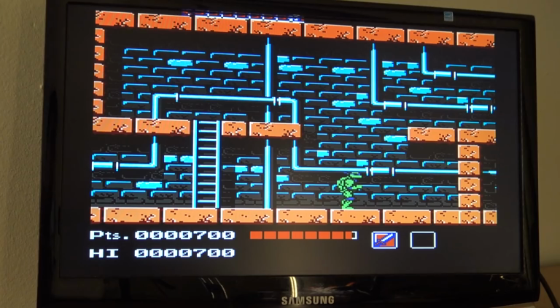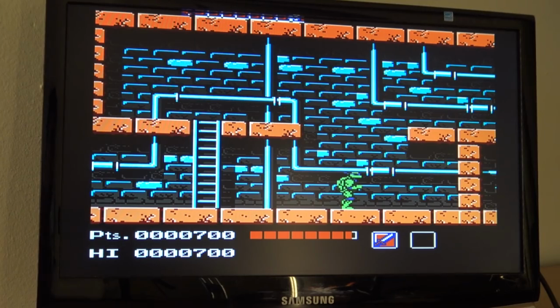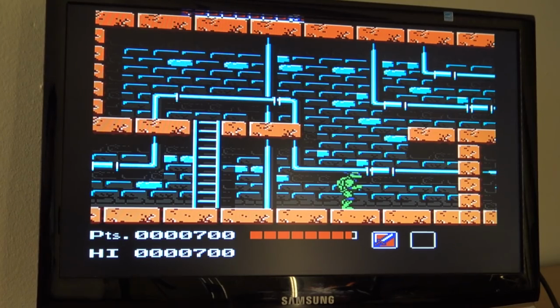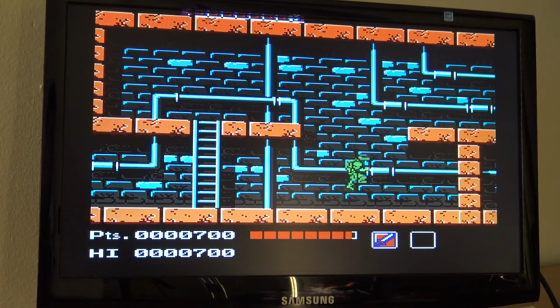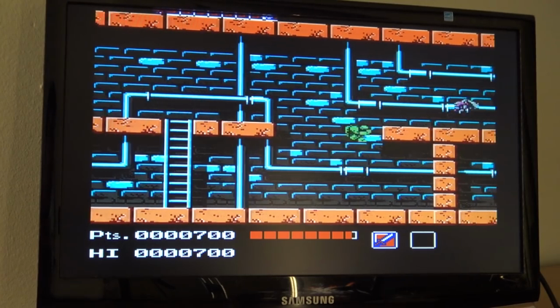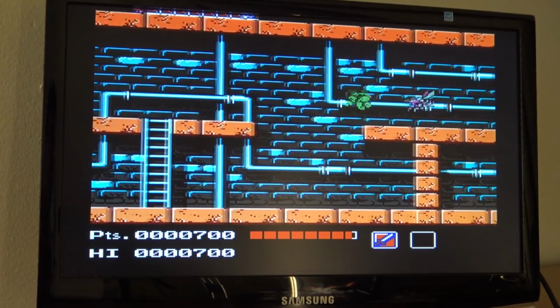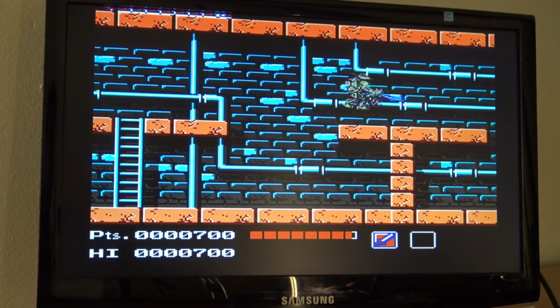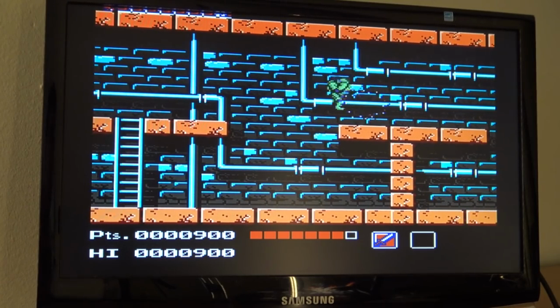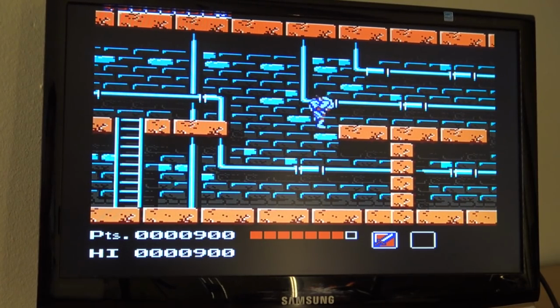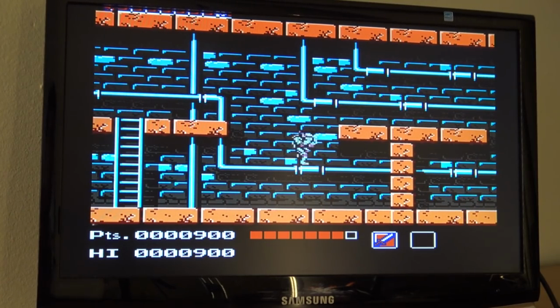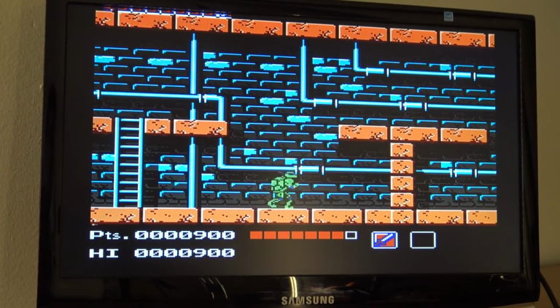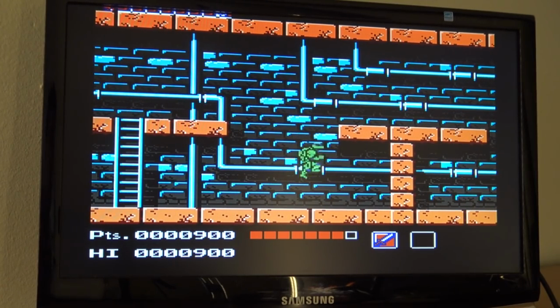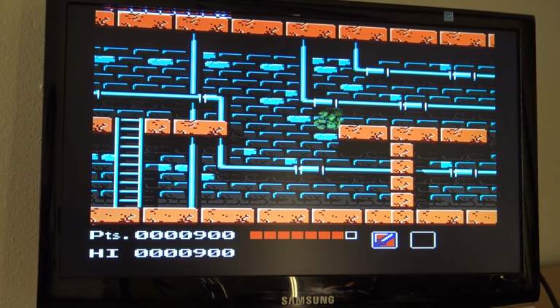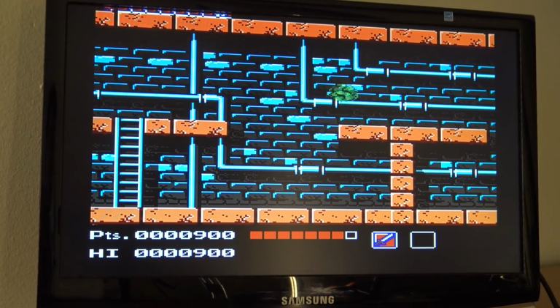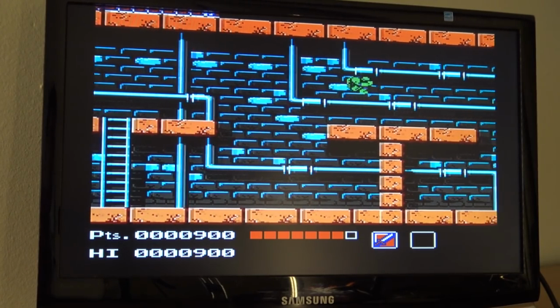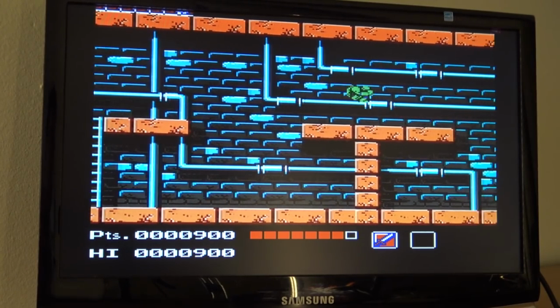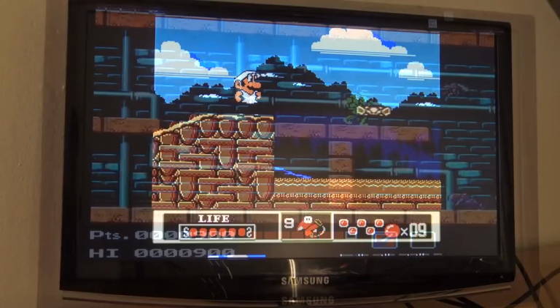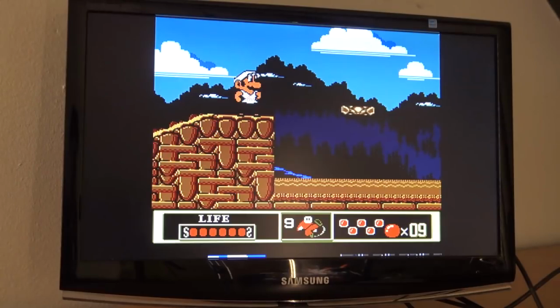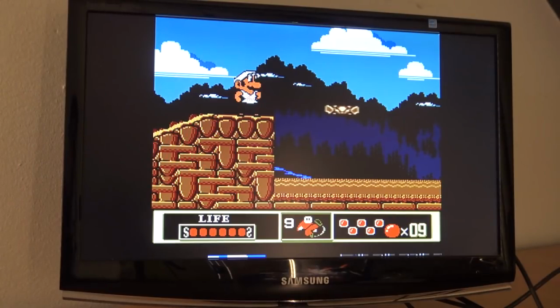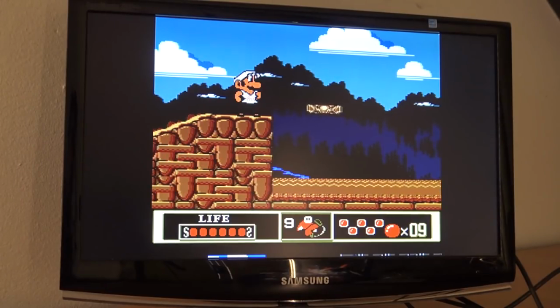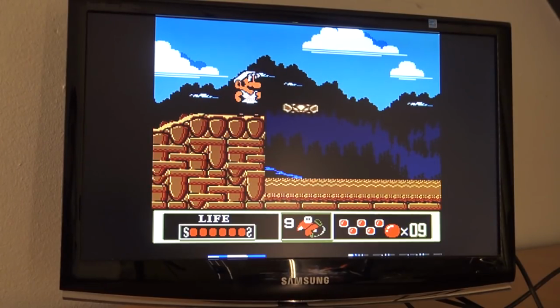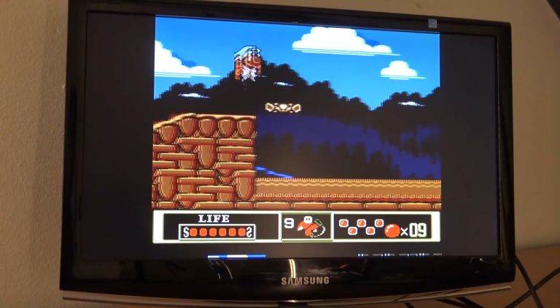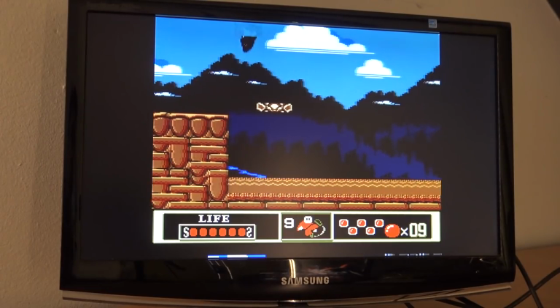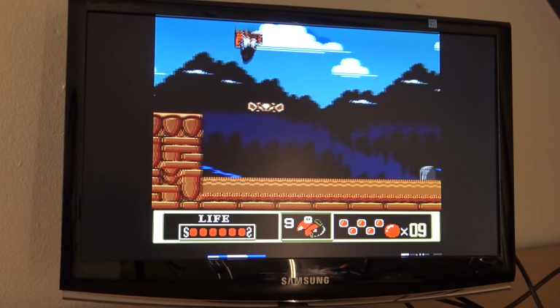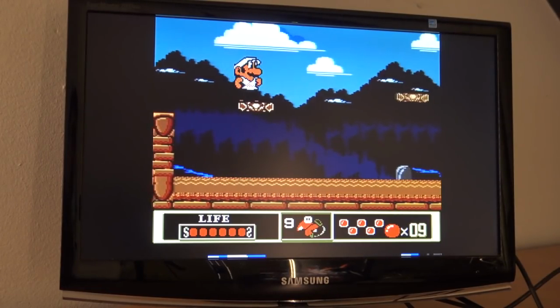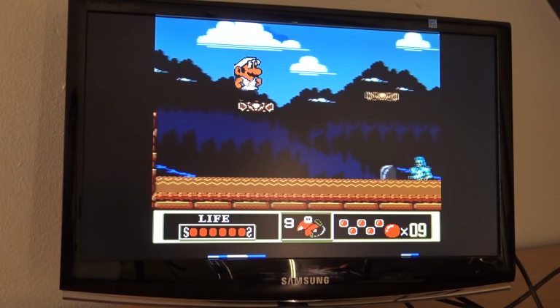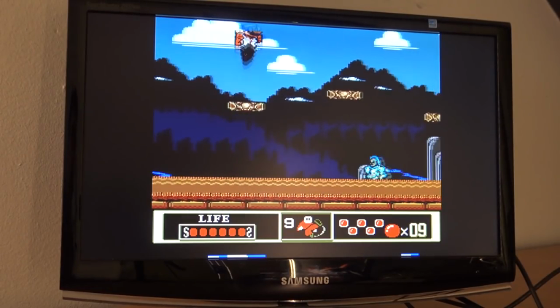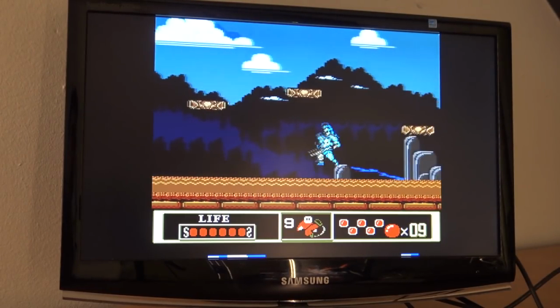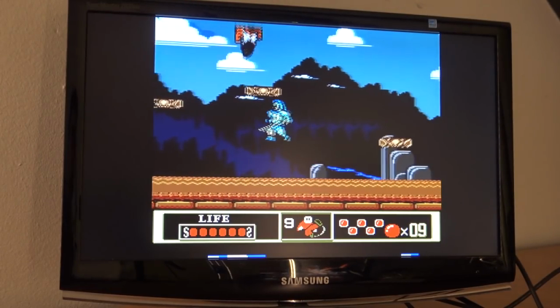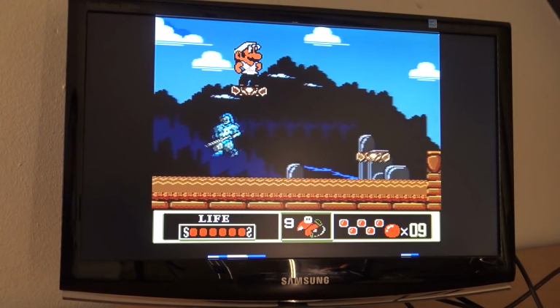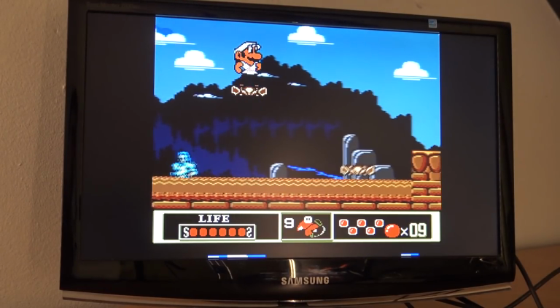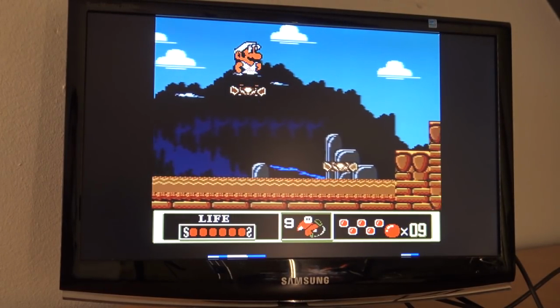The controllers play very nicely — you can get used to them. And now it's time for a little bit of Donkey Kong Mario, people!